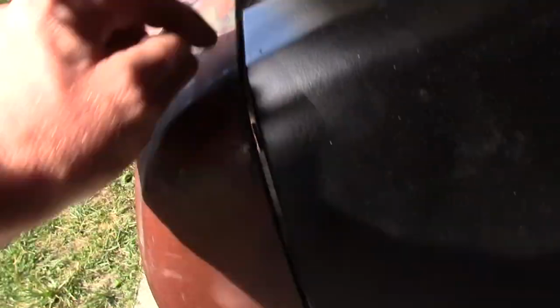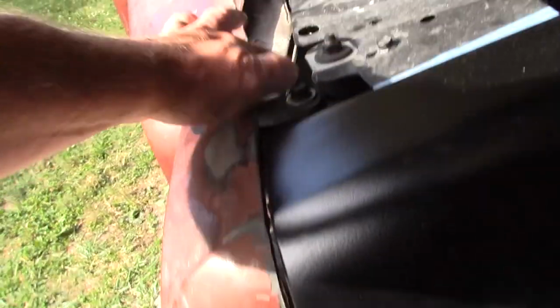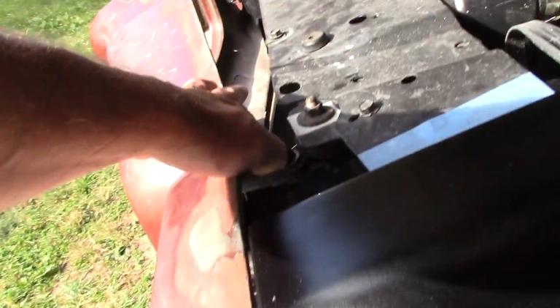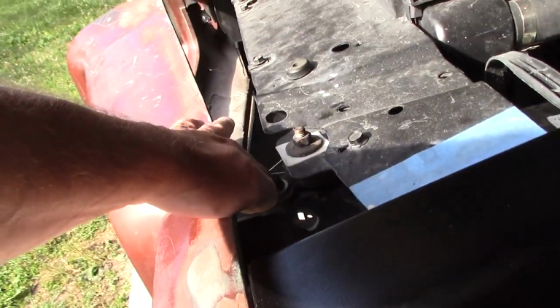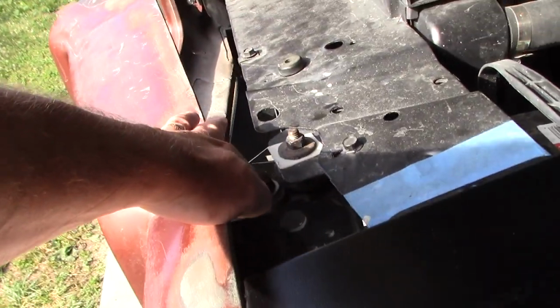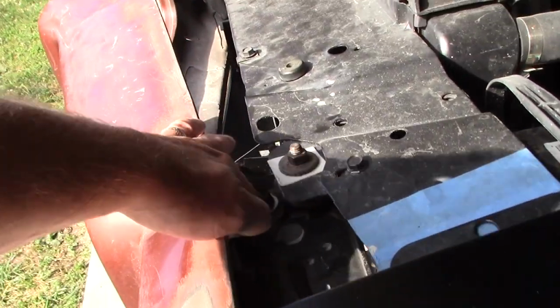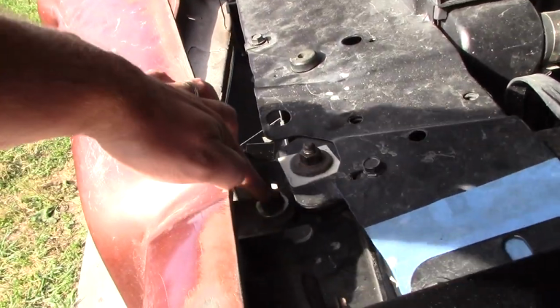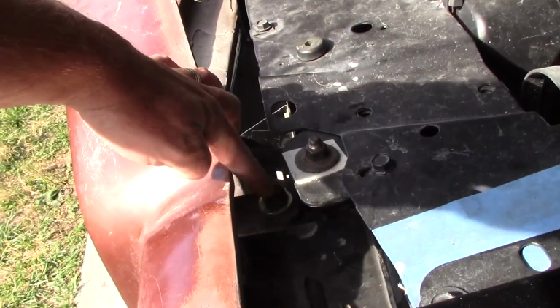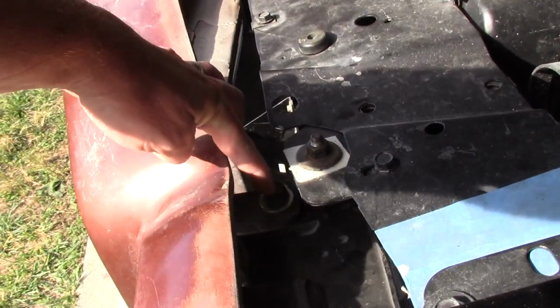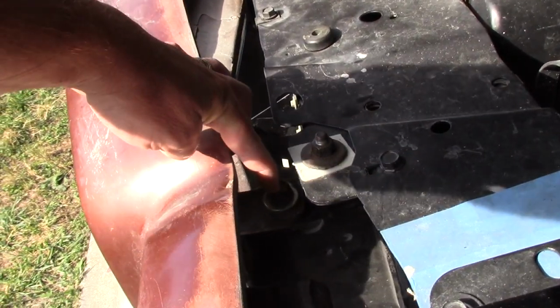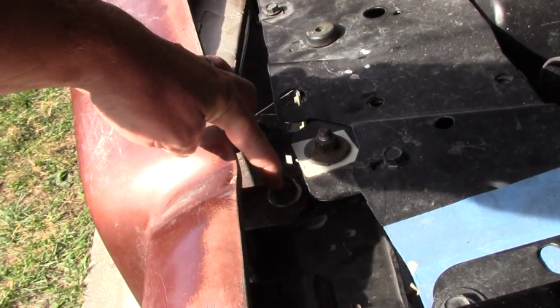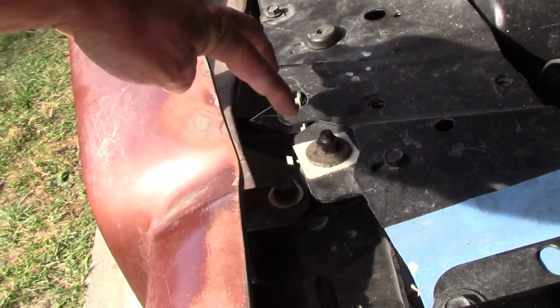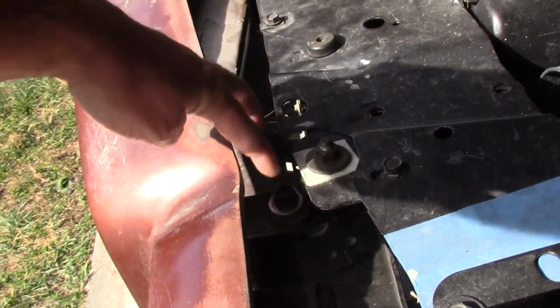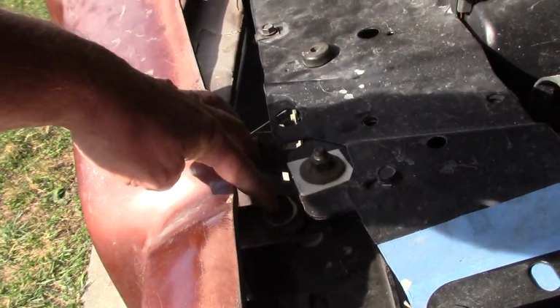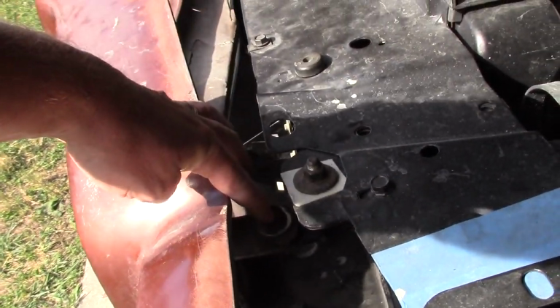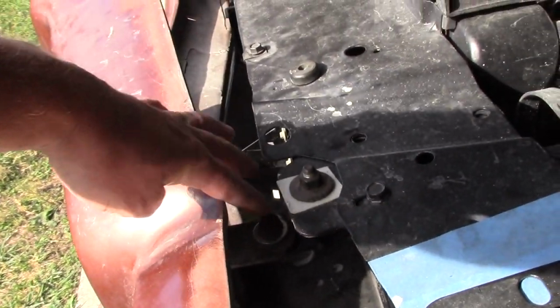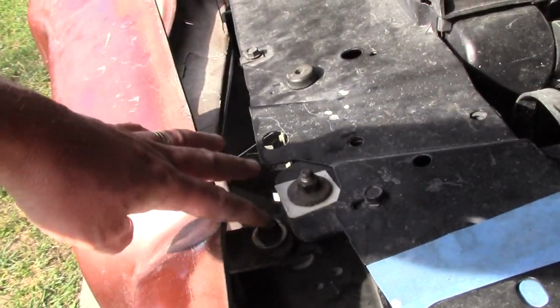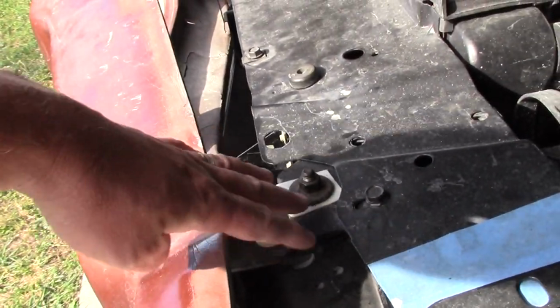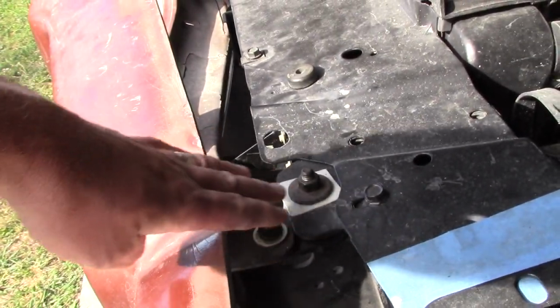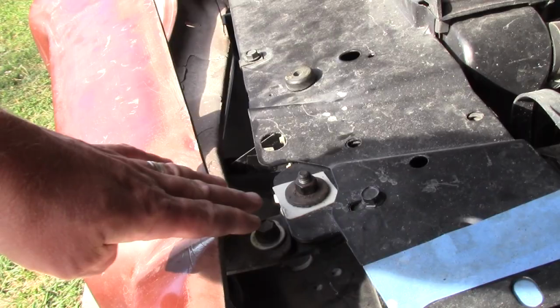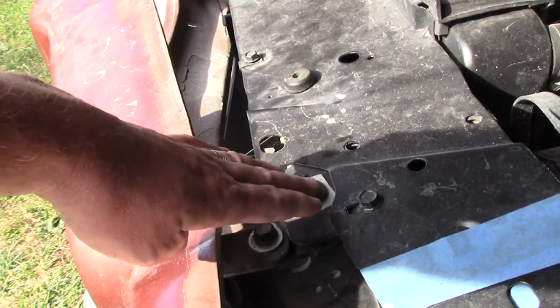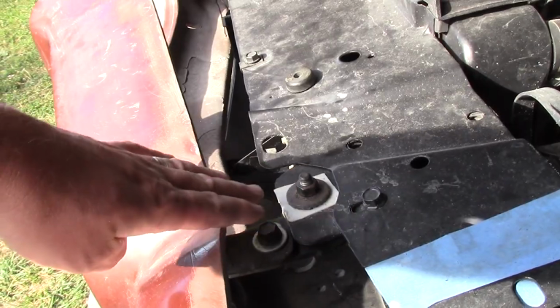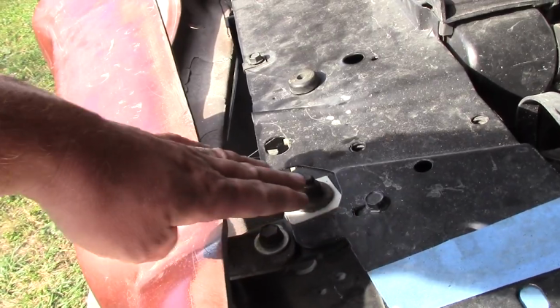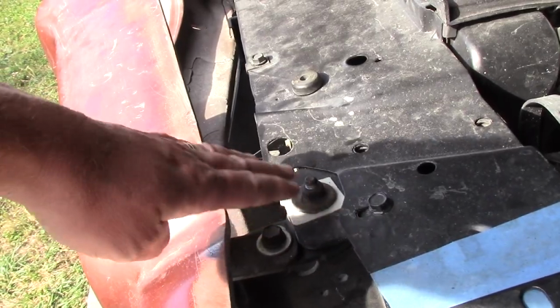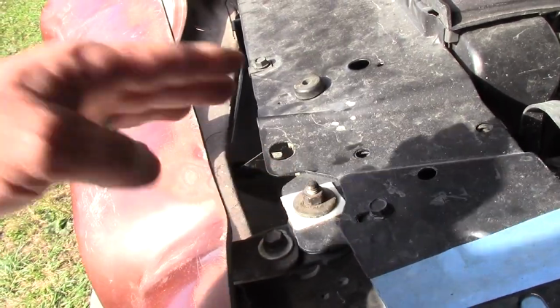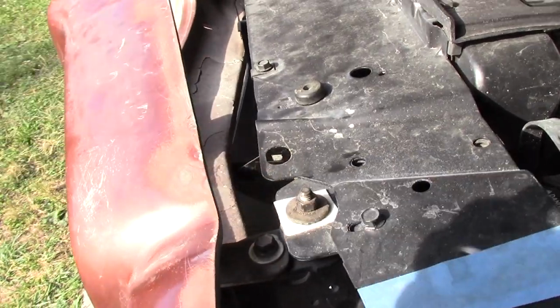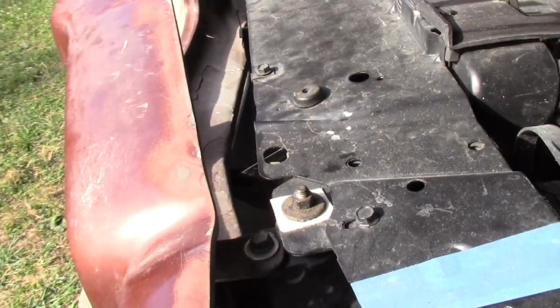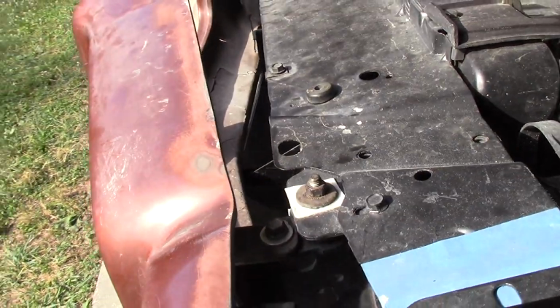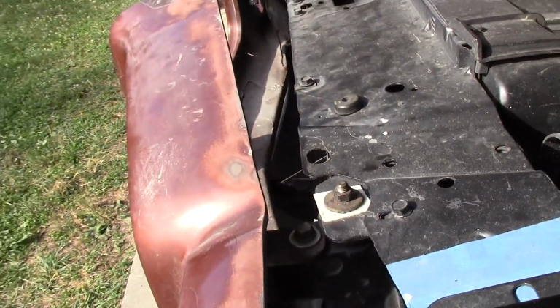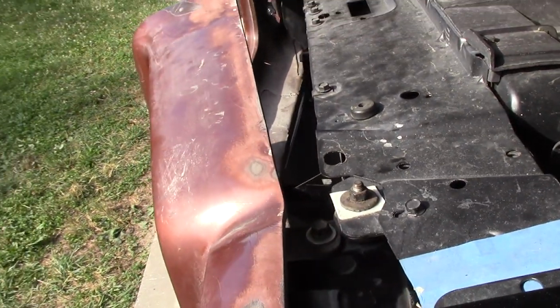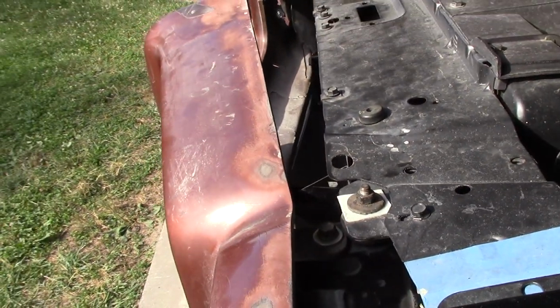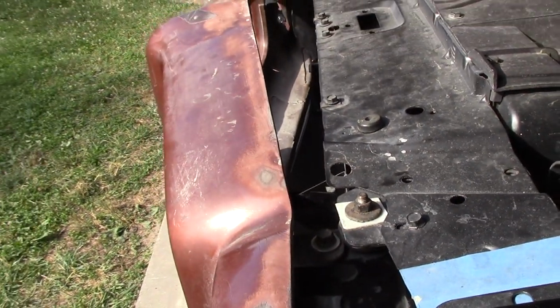Up here, this one you shim to go up and down, but you can also slide it in and out to make that all work.